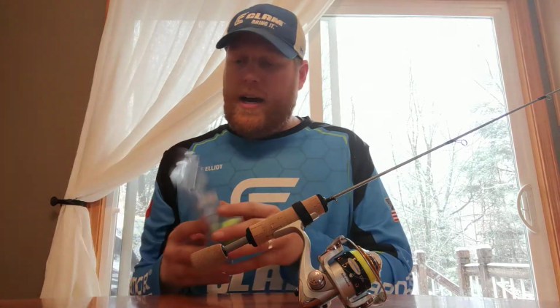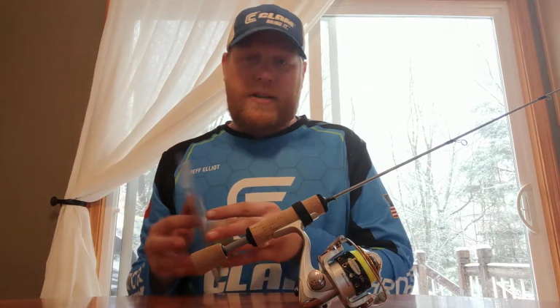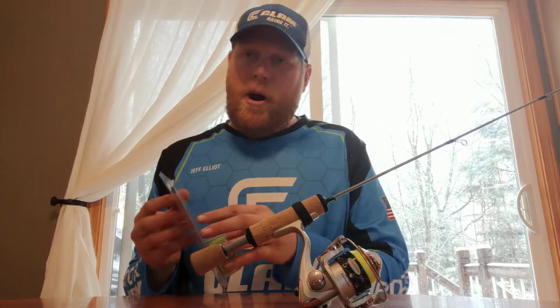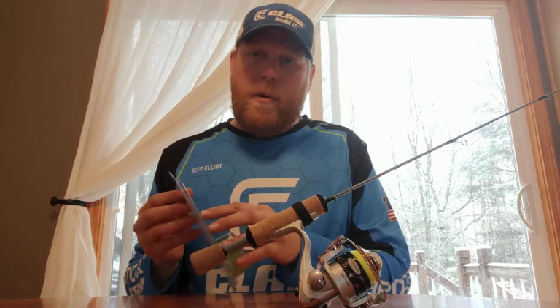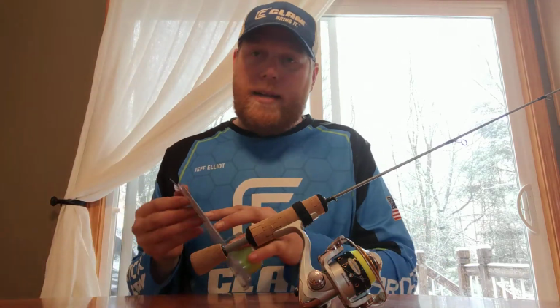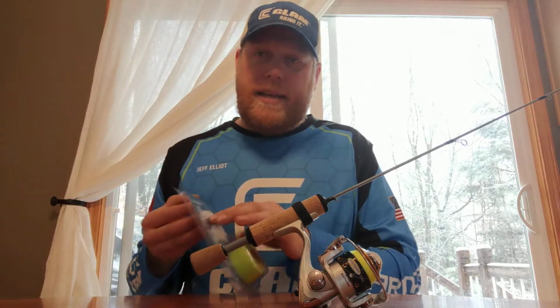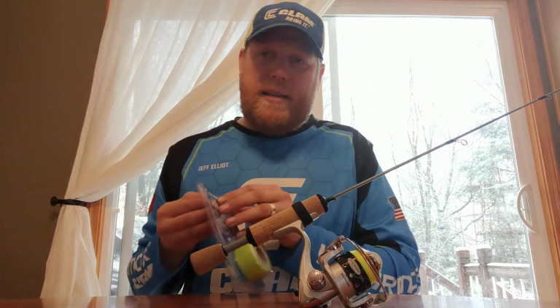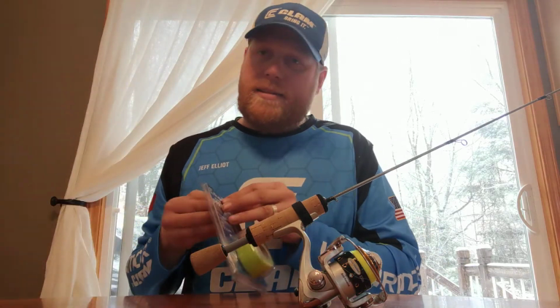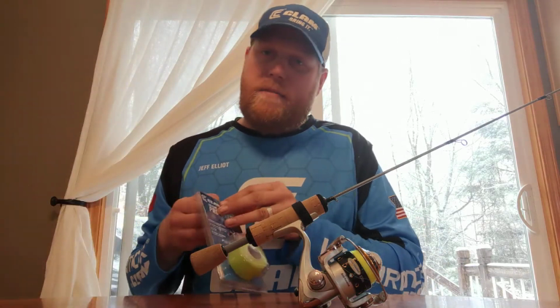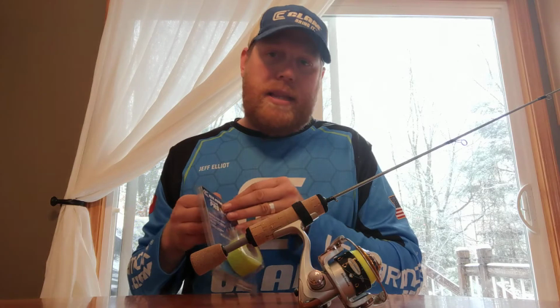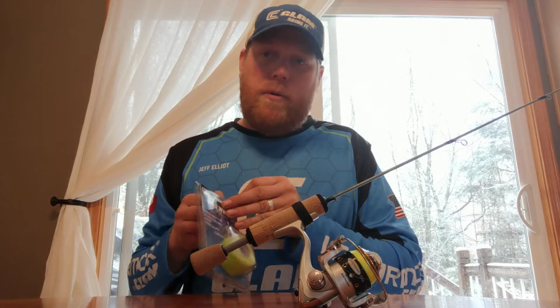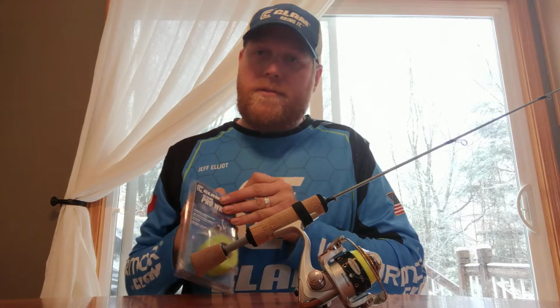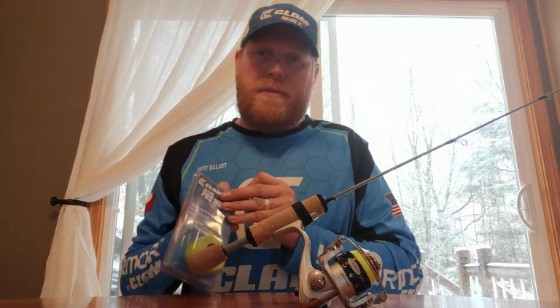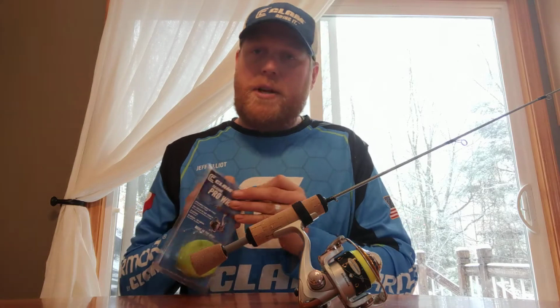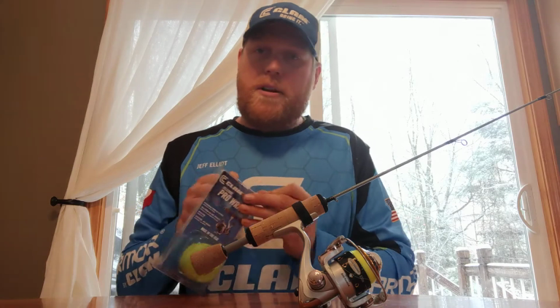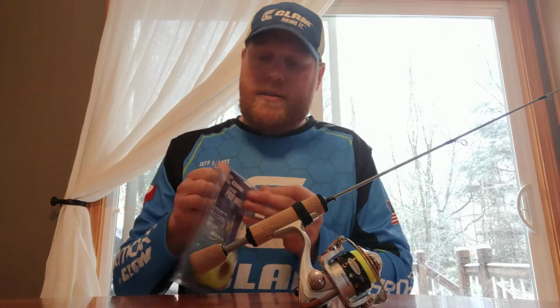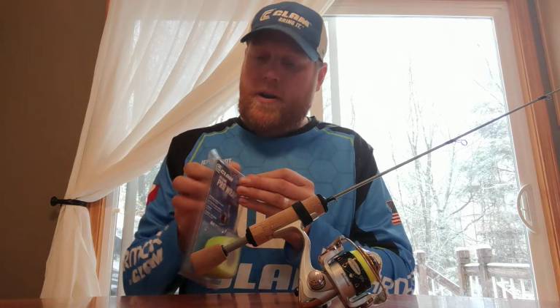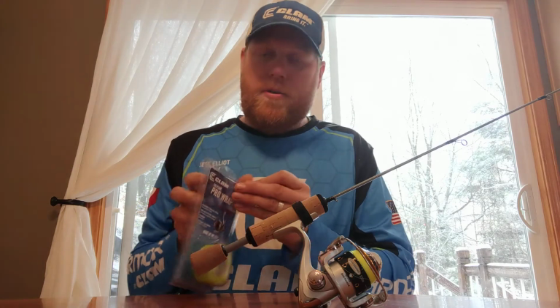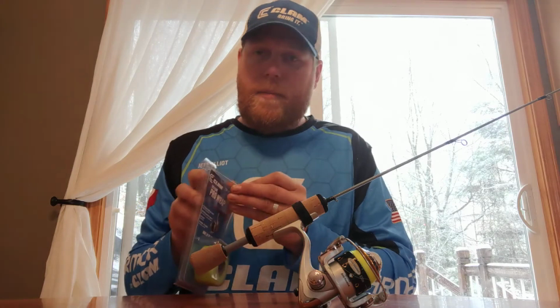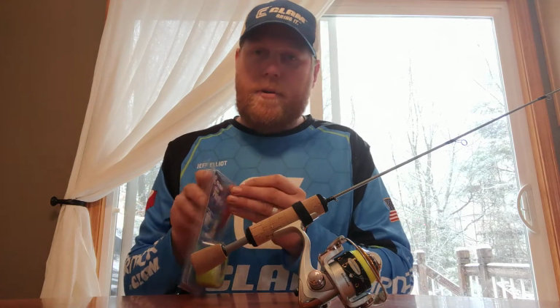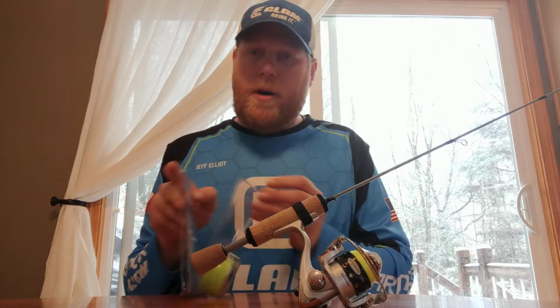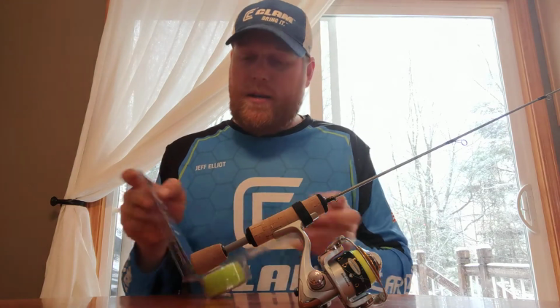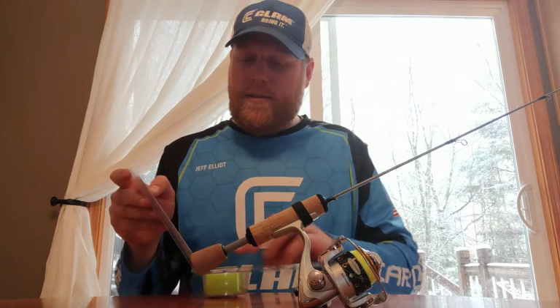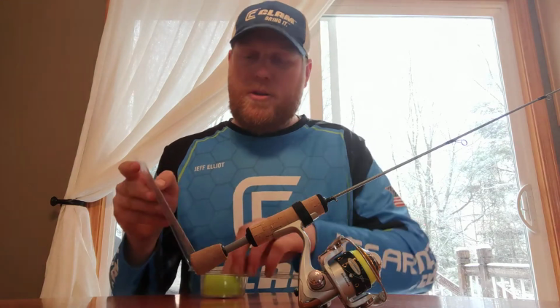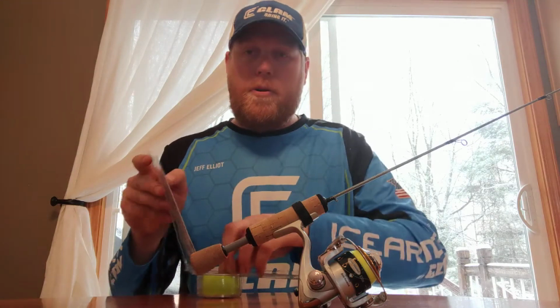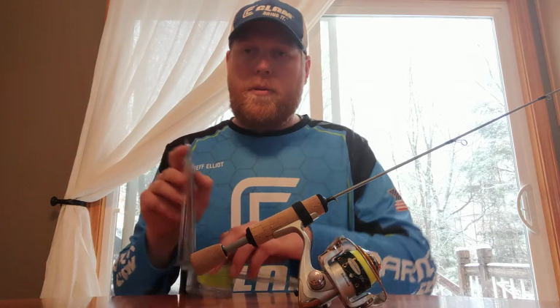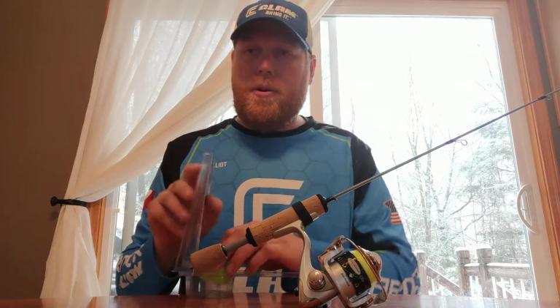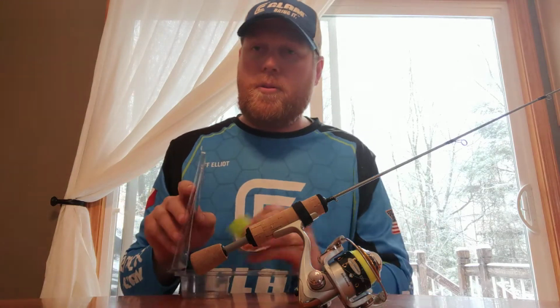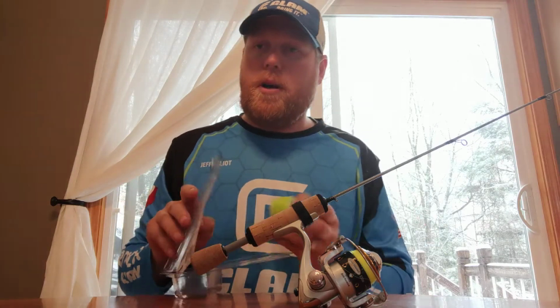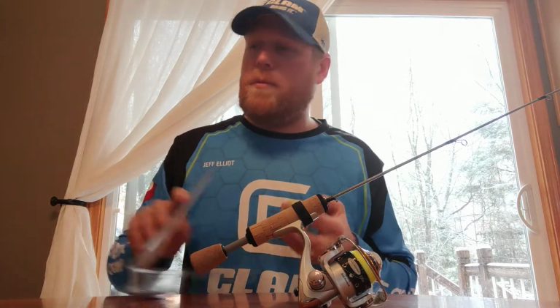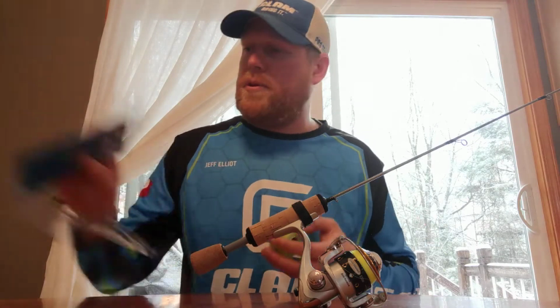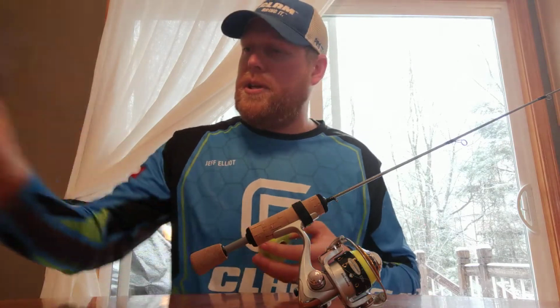I do all my rods like this. They've been that way for several years. It holds up really well. It's super durable and super comfortable too.